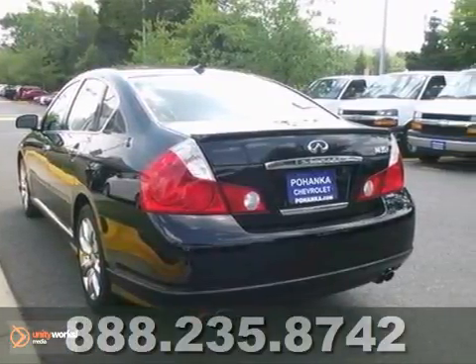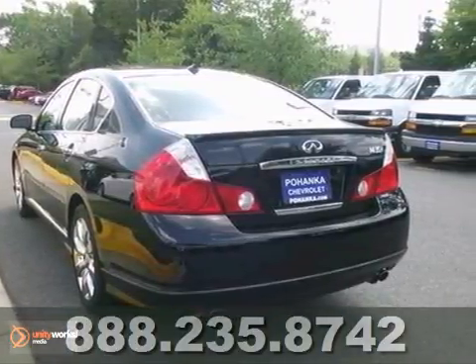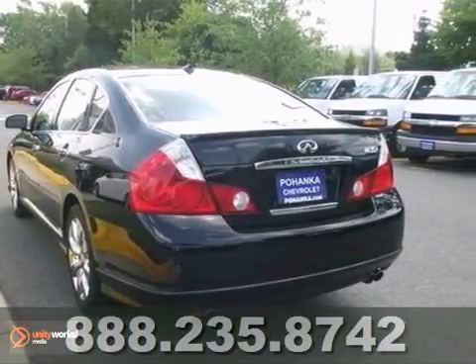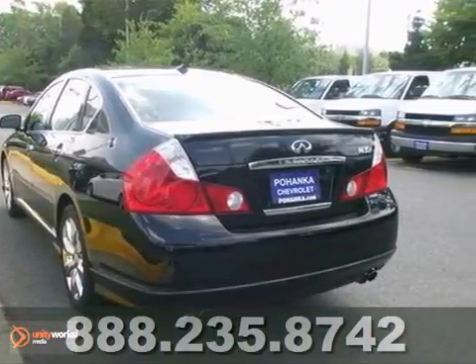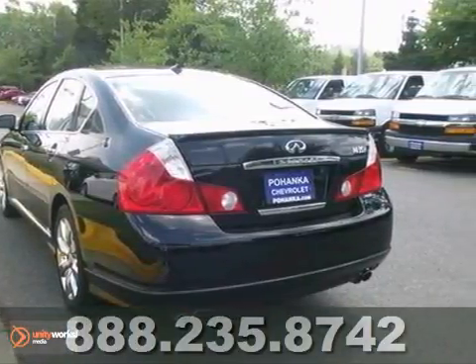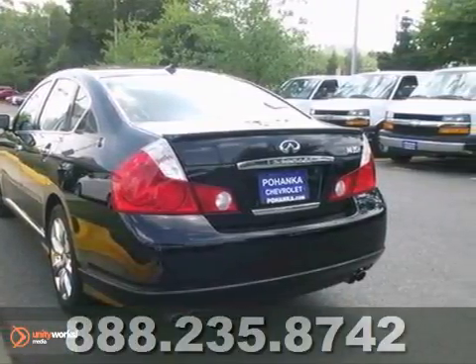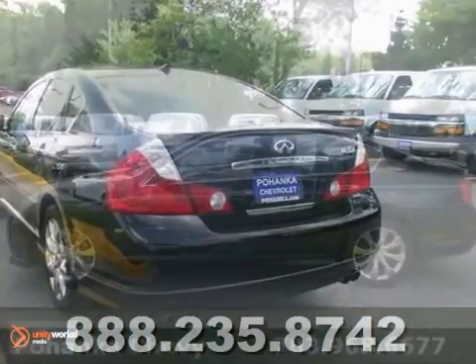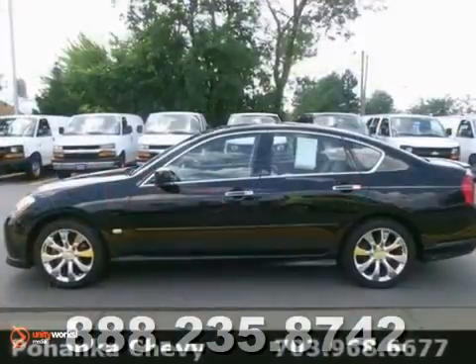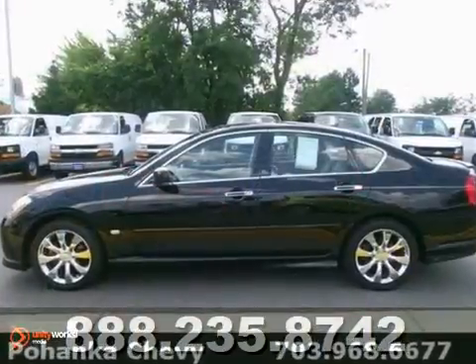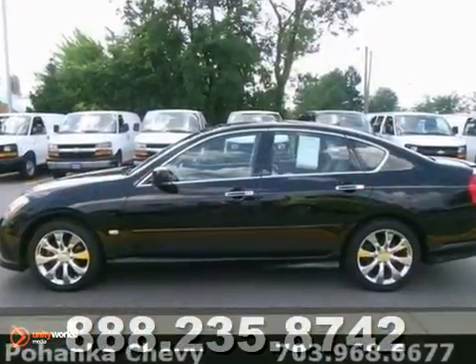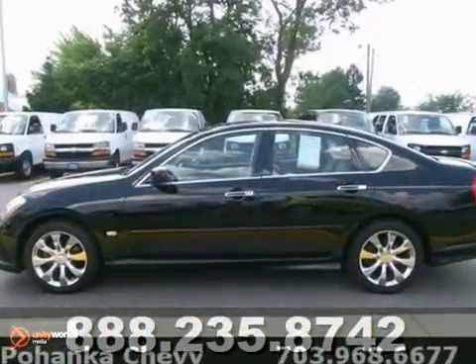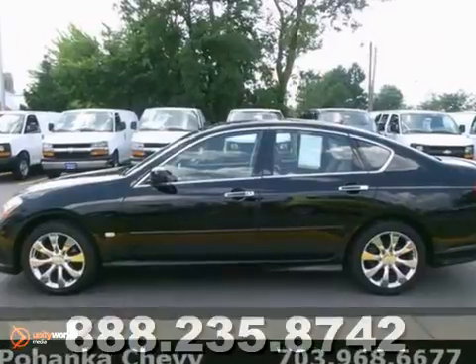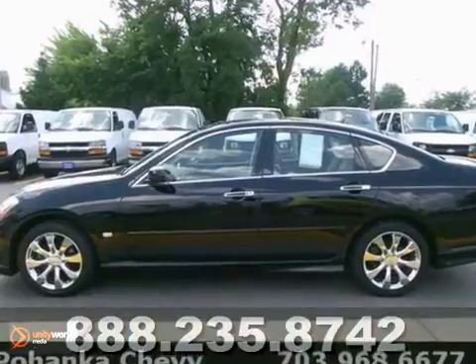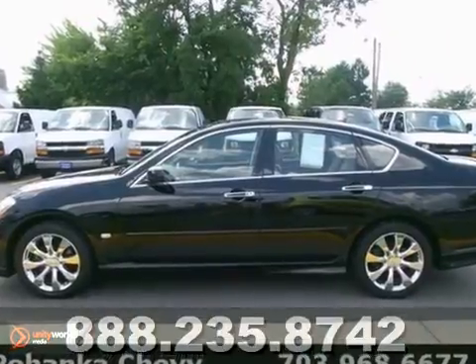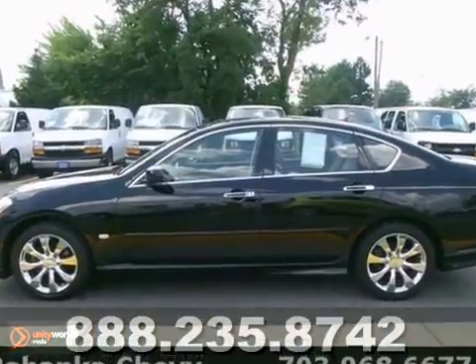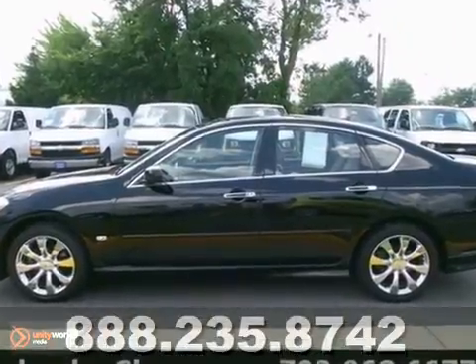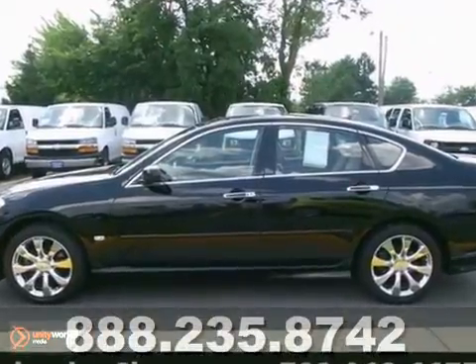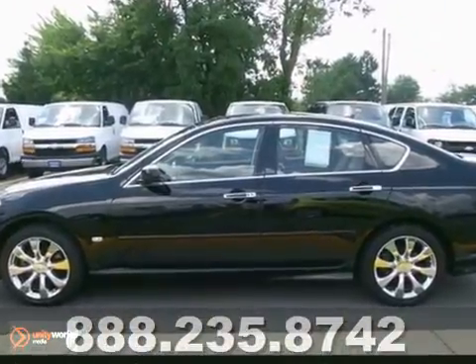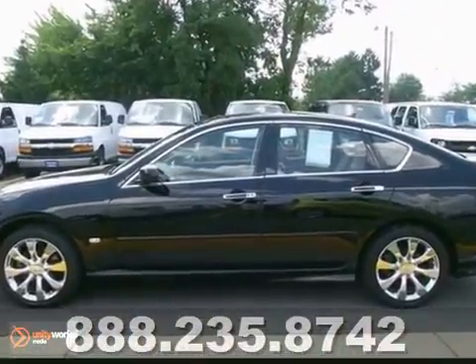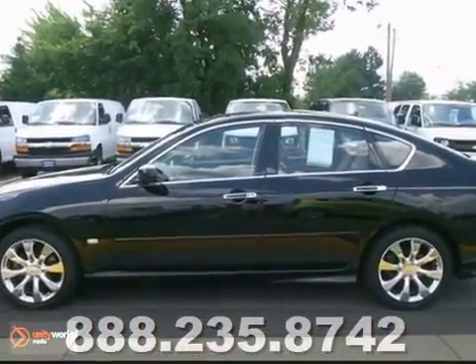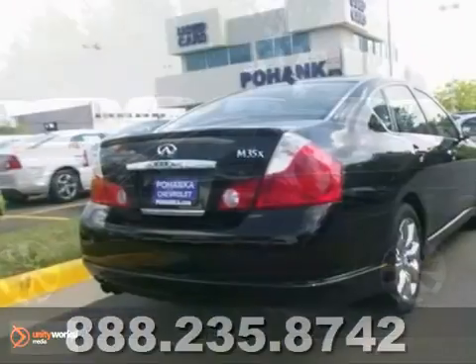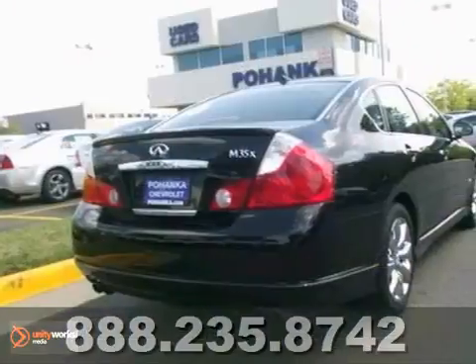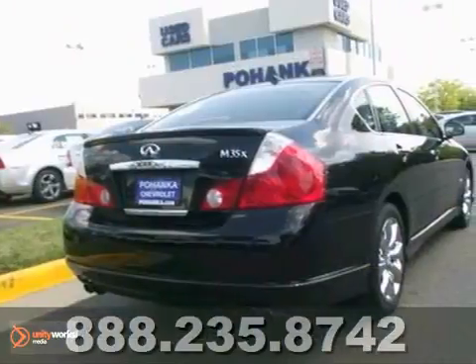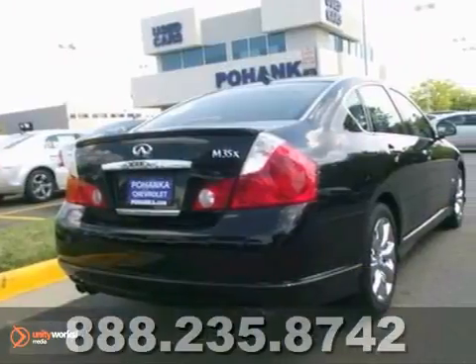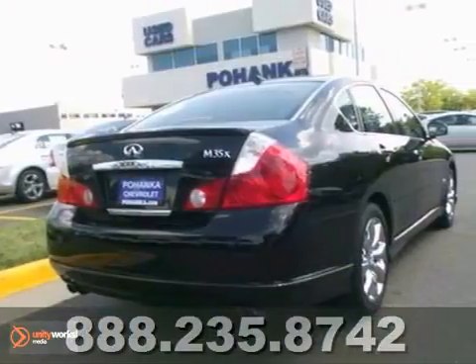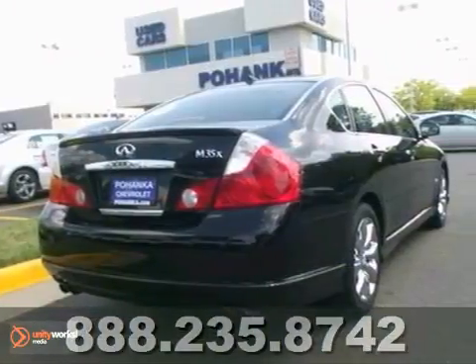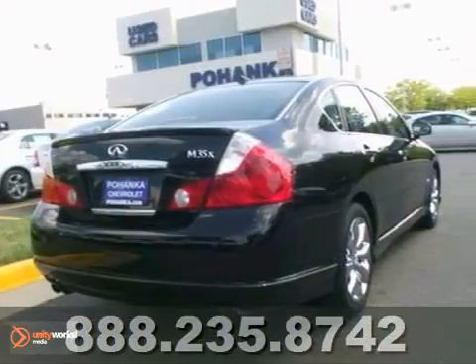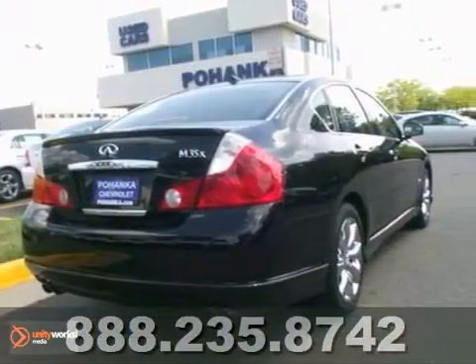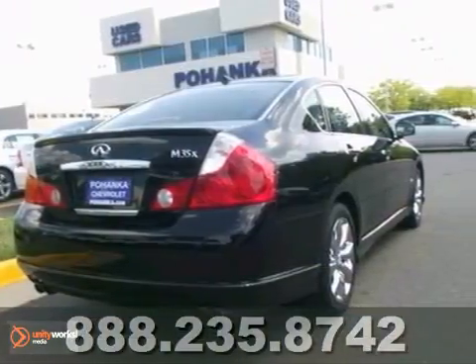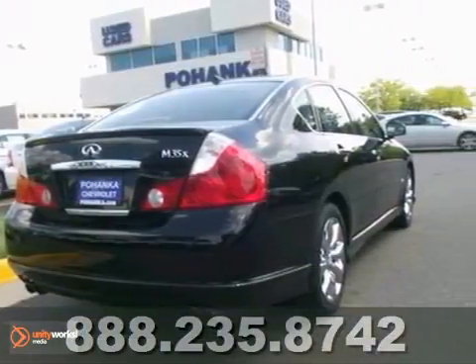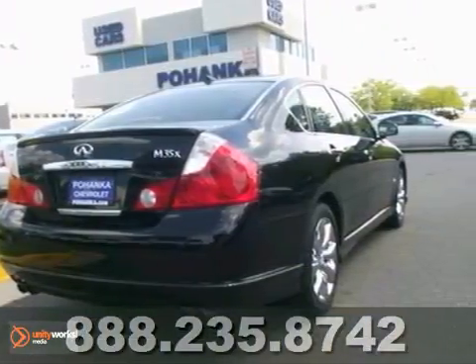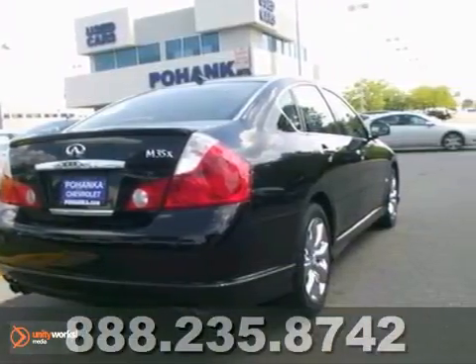This car is nicely equipped with features such as all-wheel drive, a moonroof, a navigation system, push-button start, and a rear-view camera.